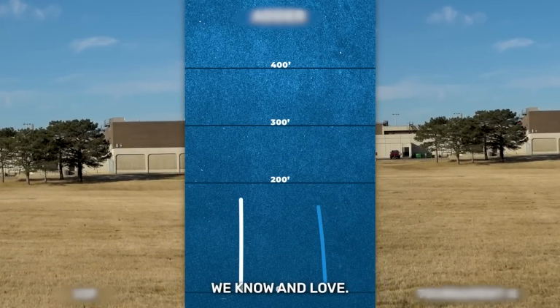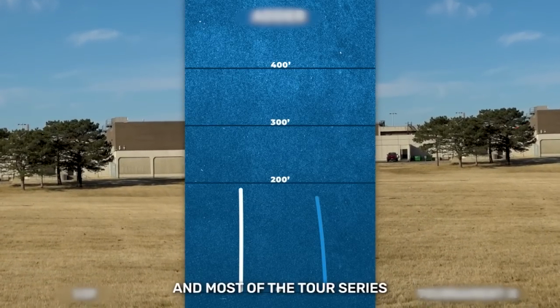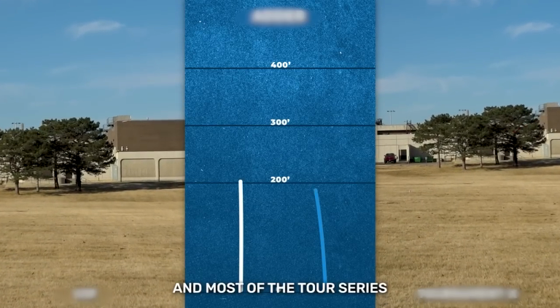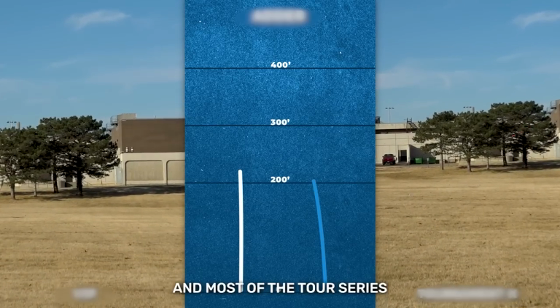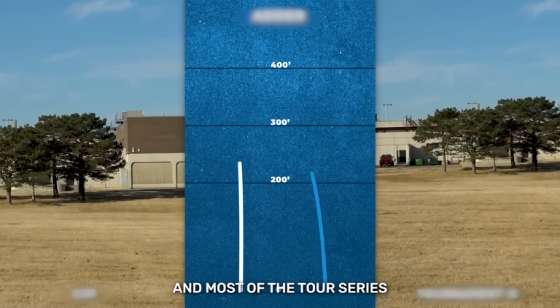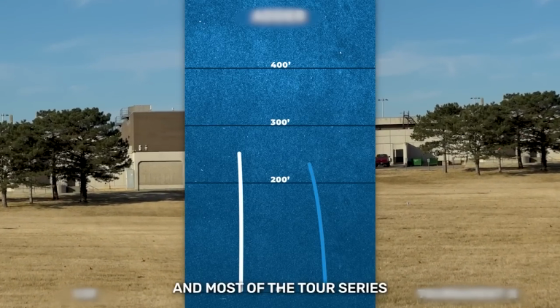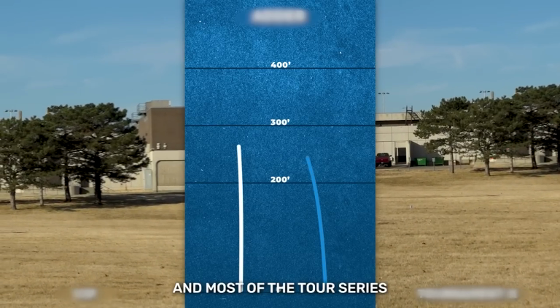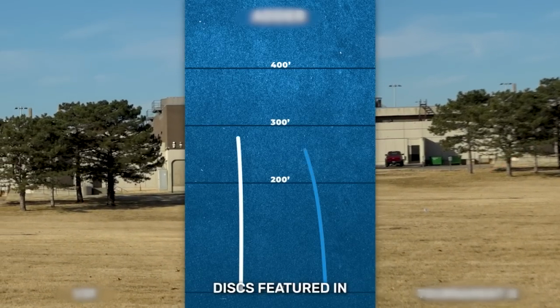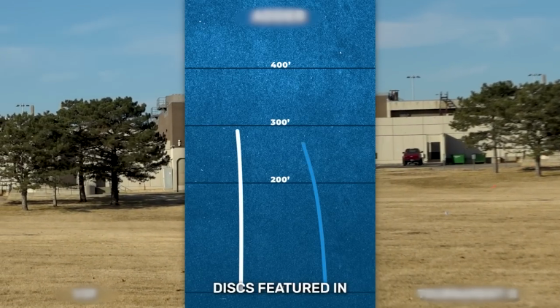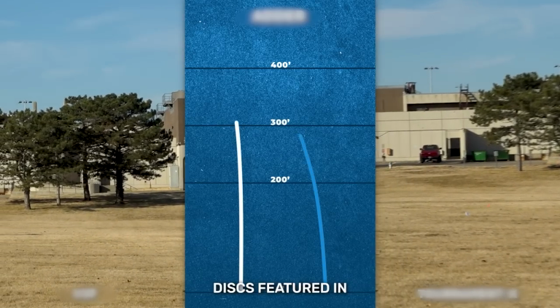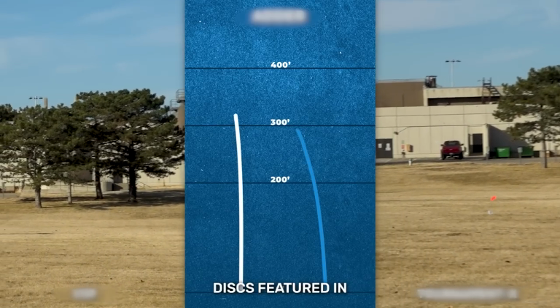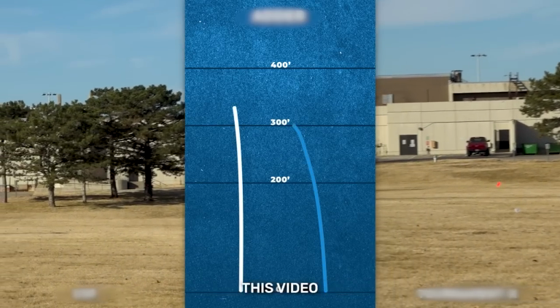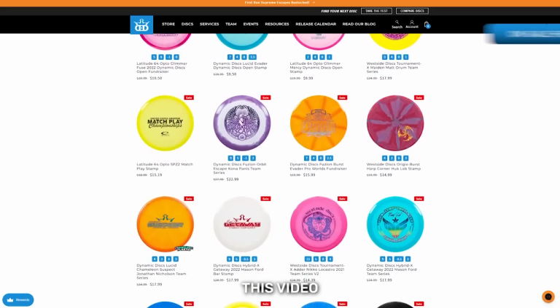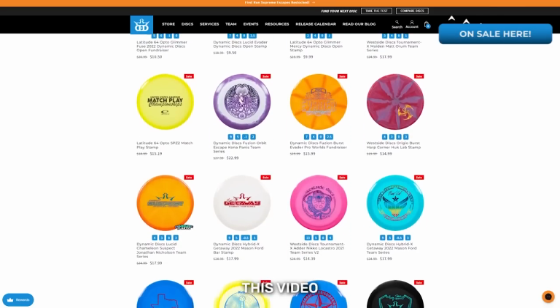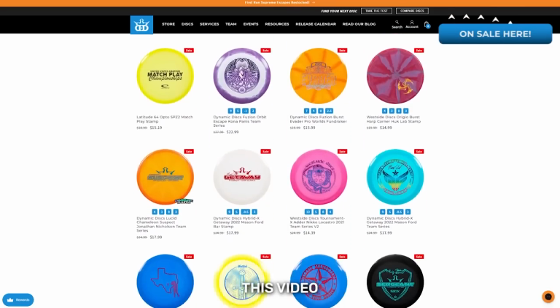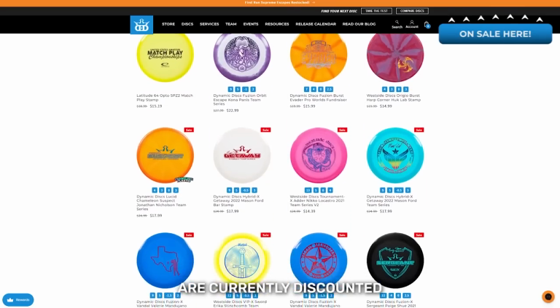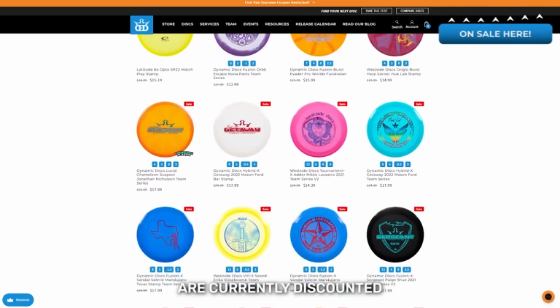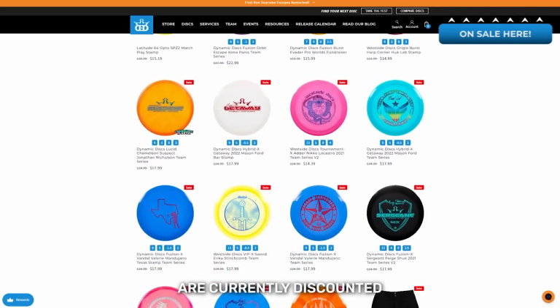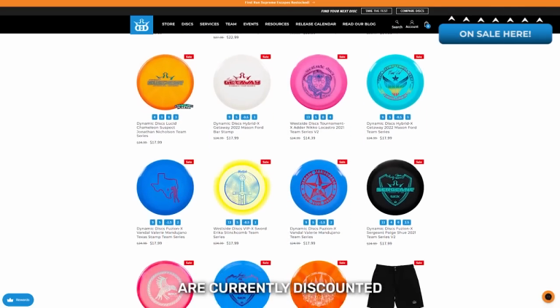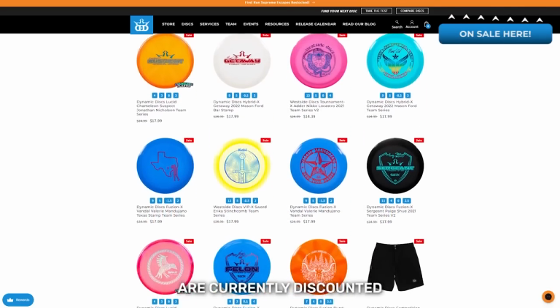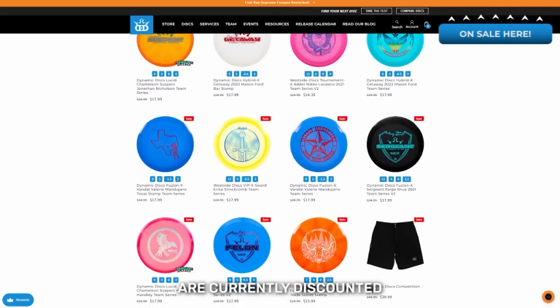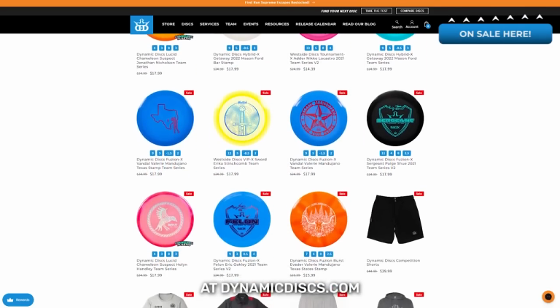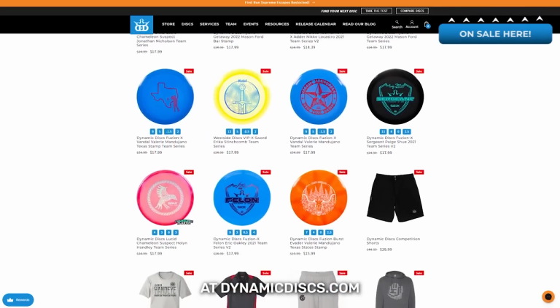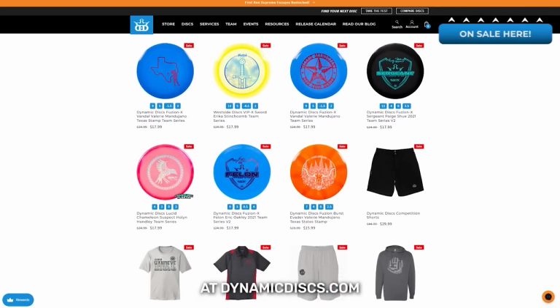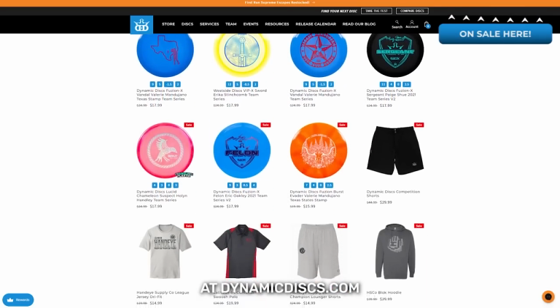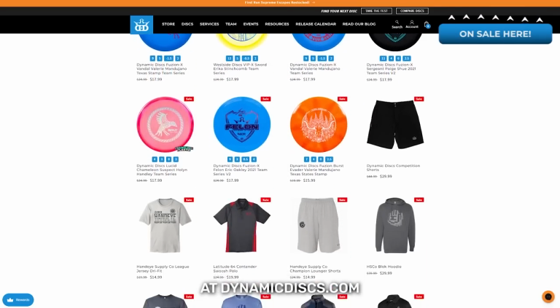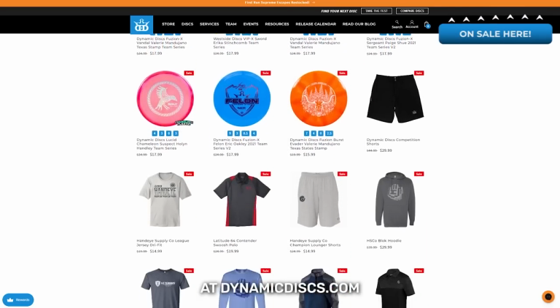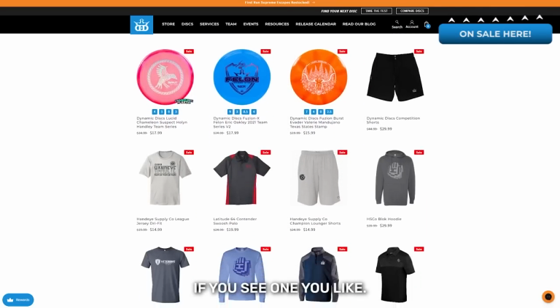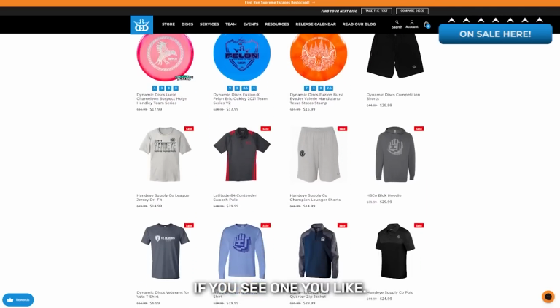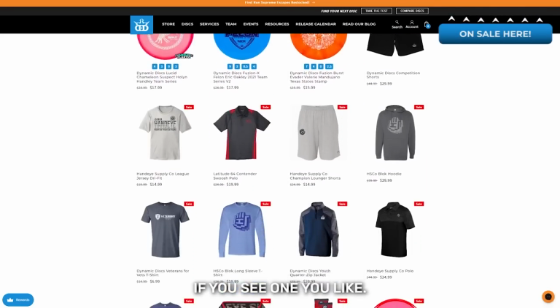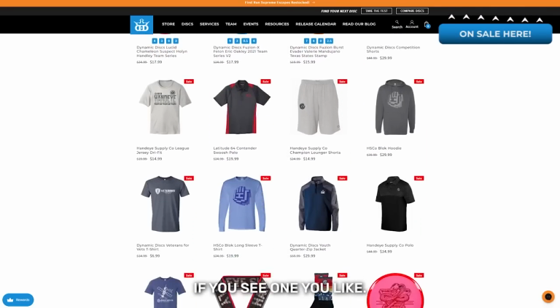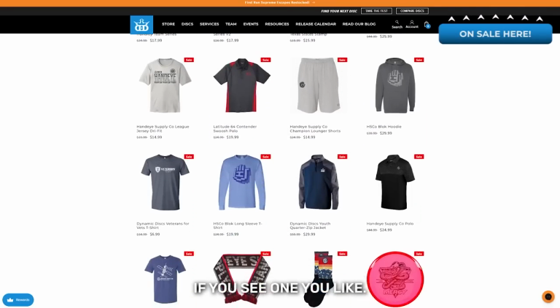Most of the Tour Series discs featured in this video are currently discounted at DynamicDiscs.com if you see one you like.